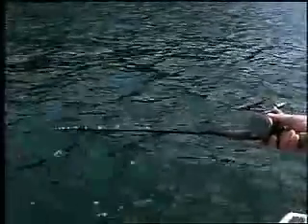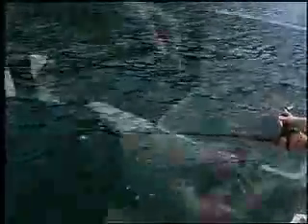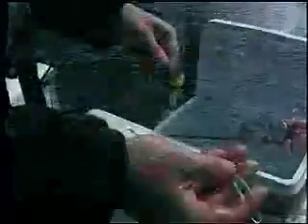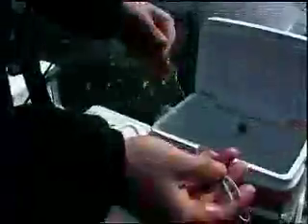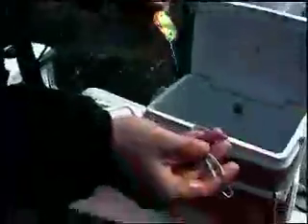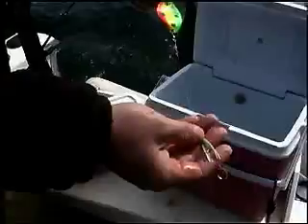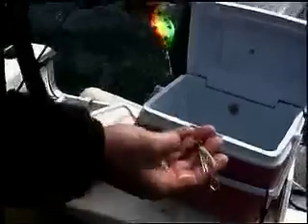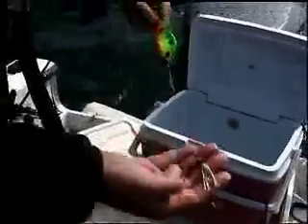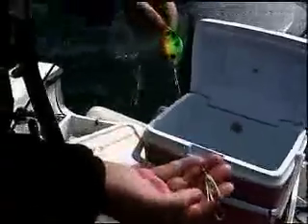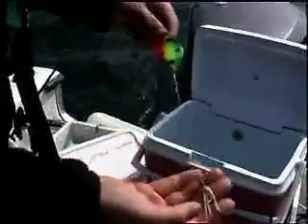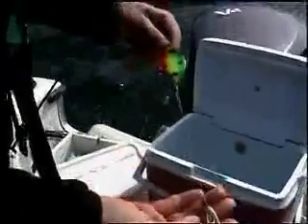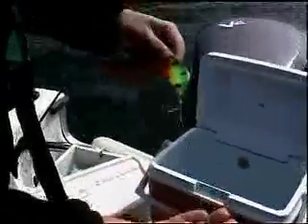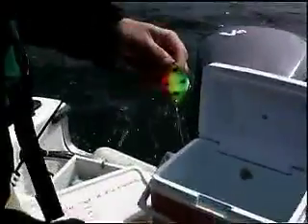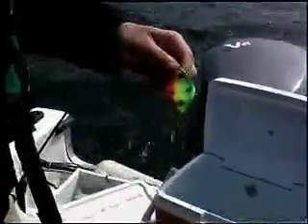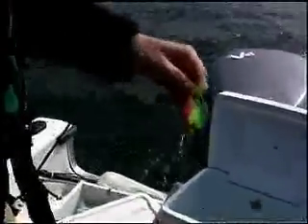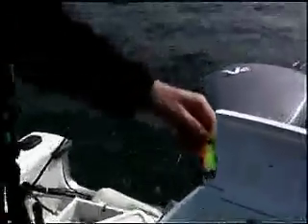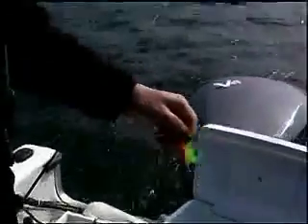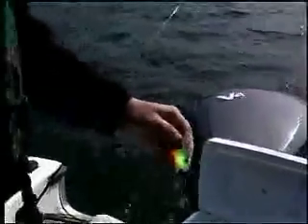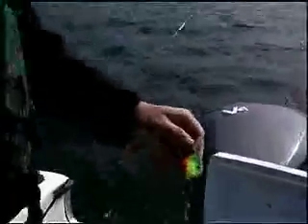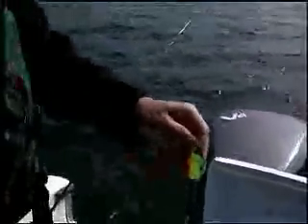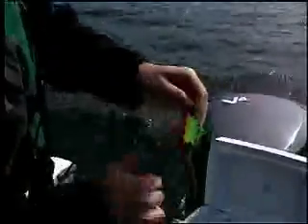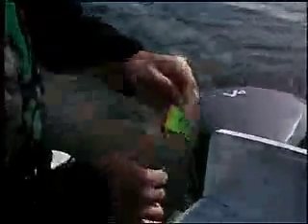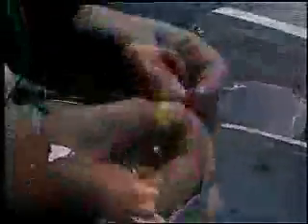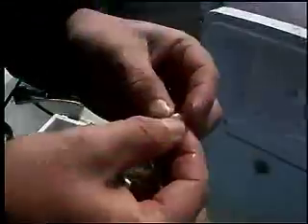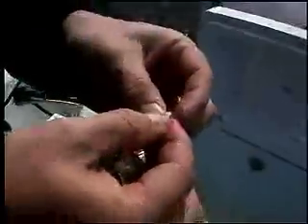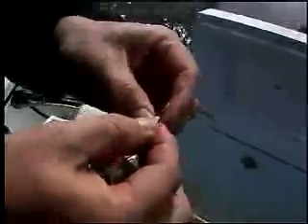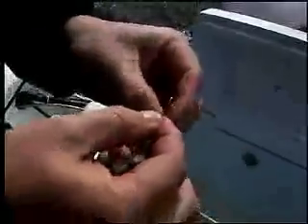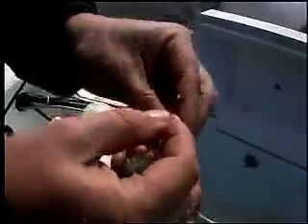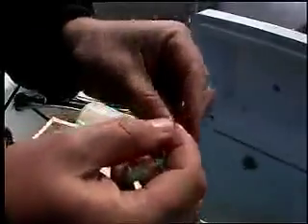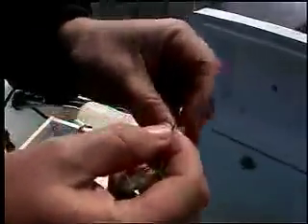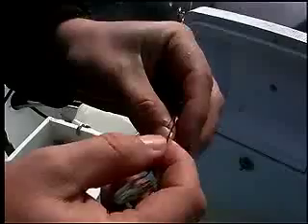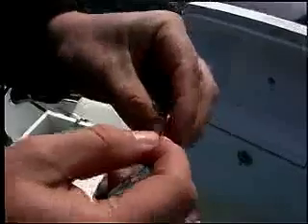We're fishing down on a downrigger, using some flies and some attractors, with a little bit of shoepeg corn.